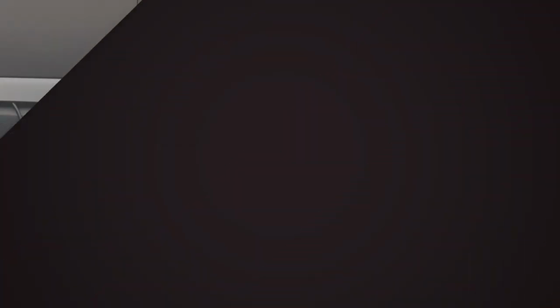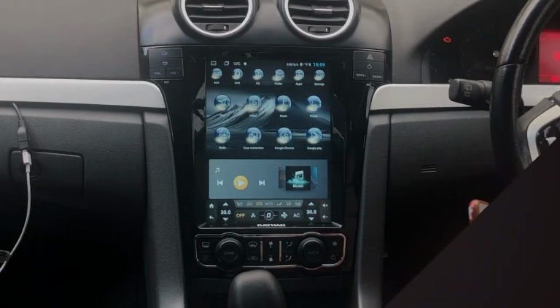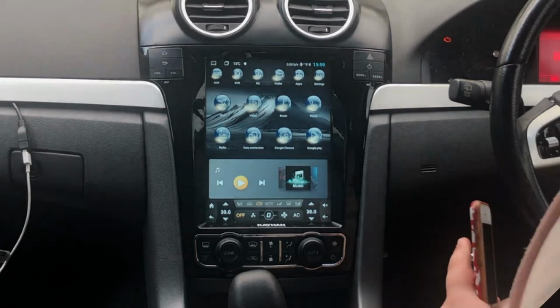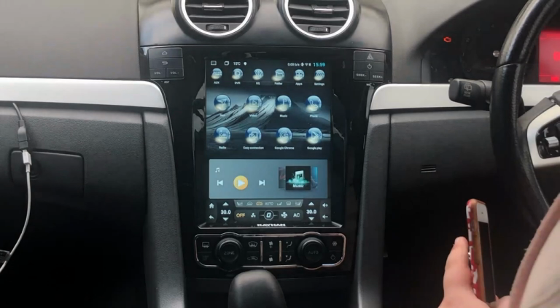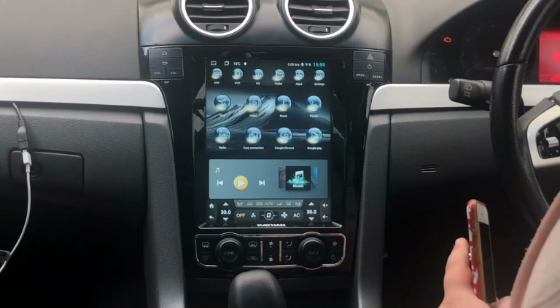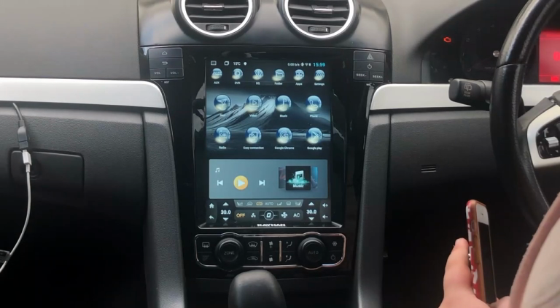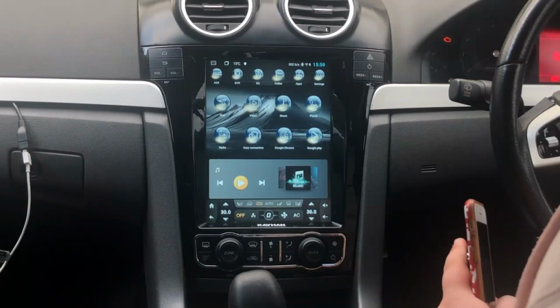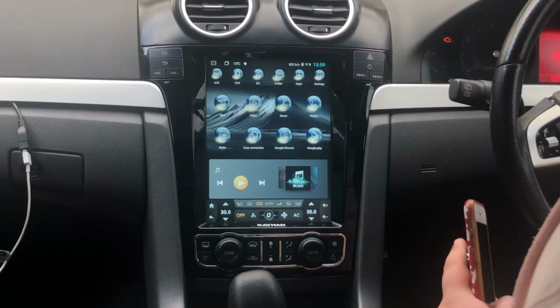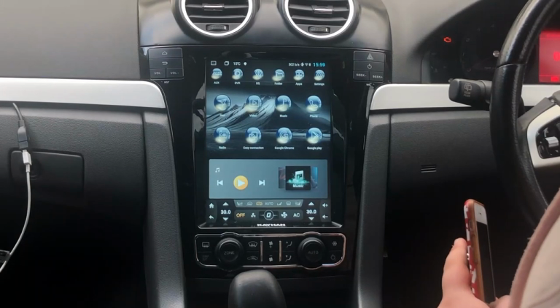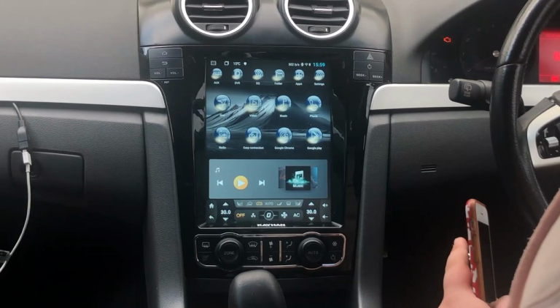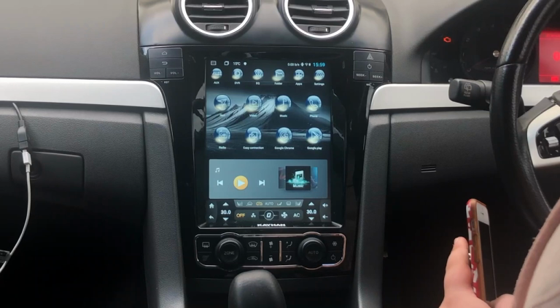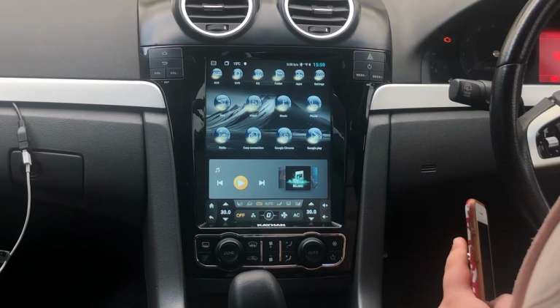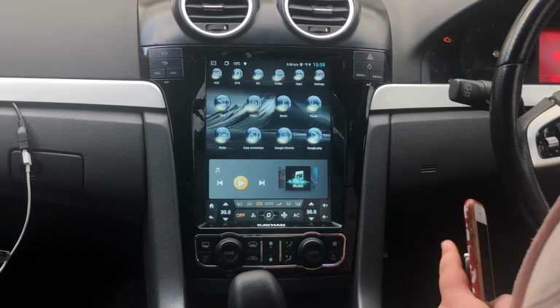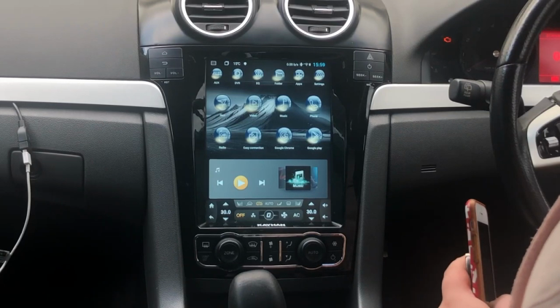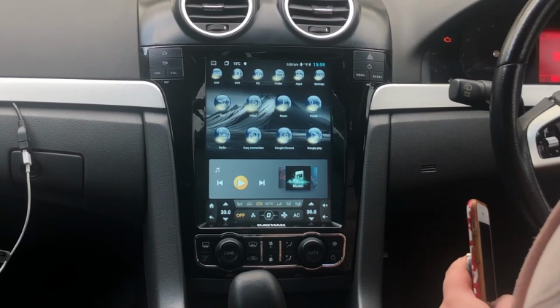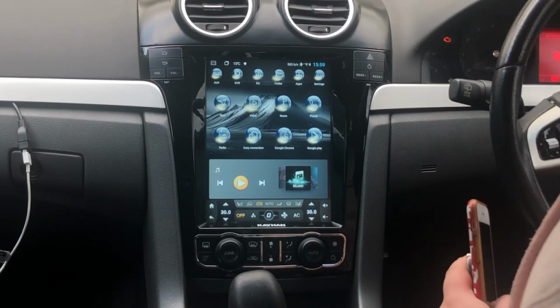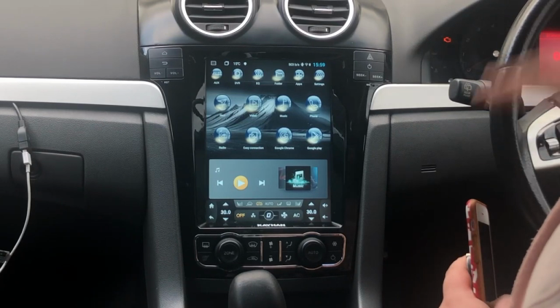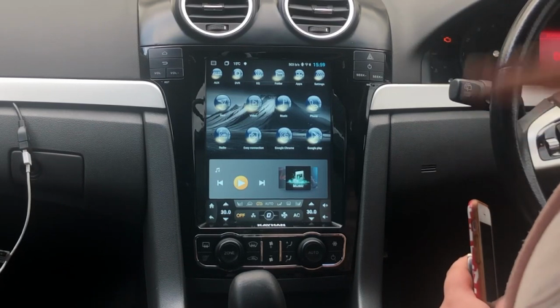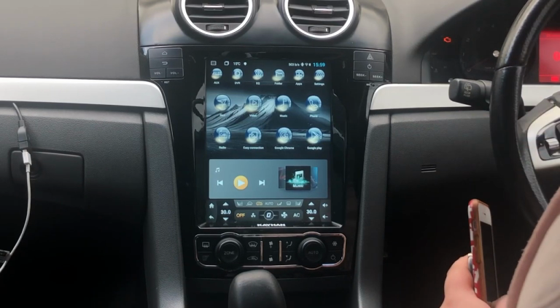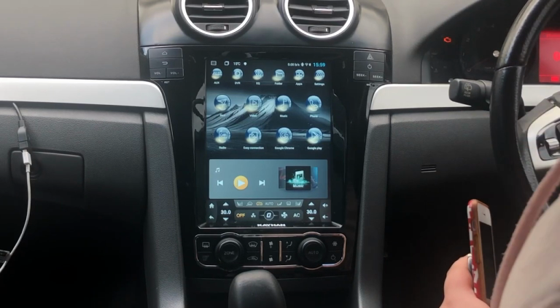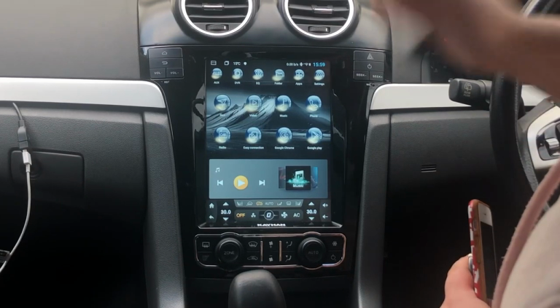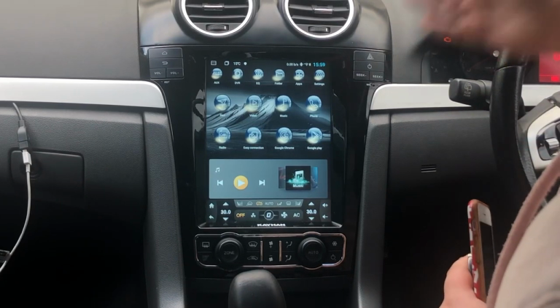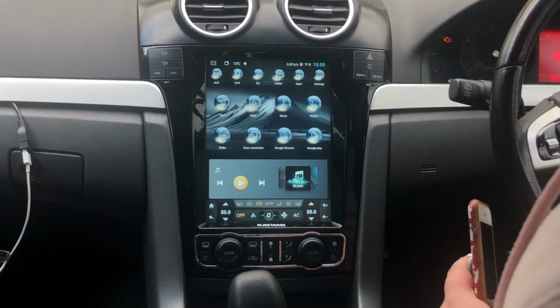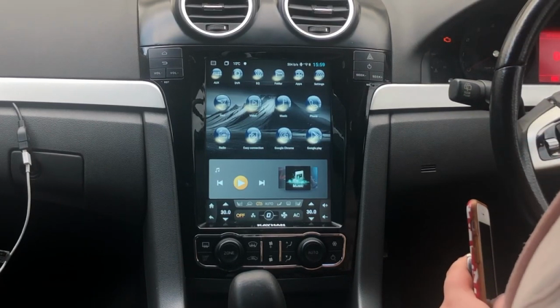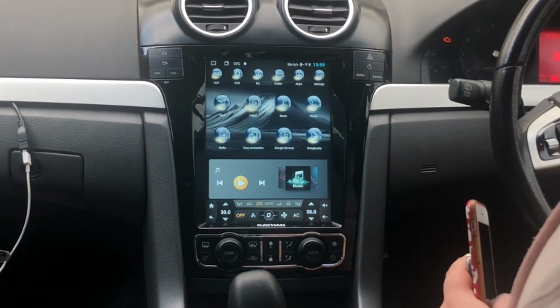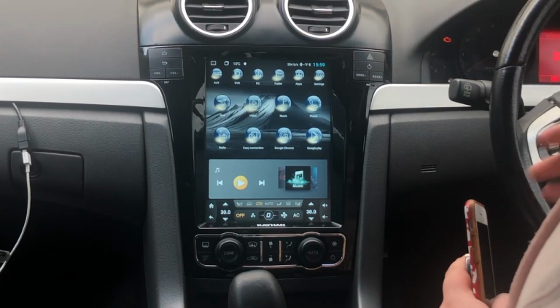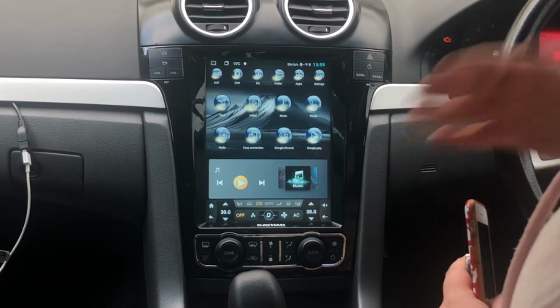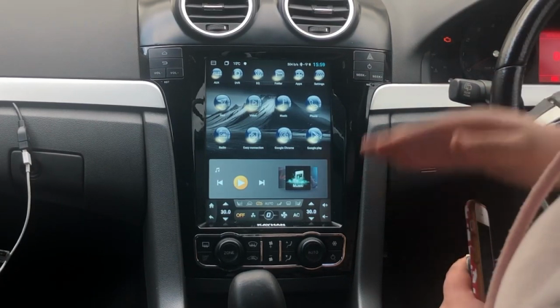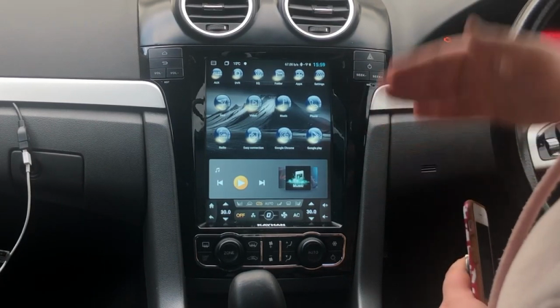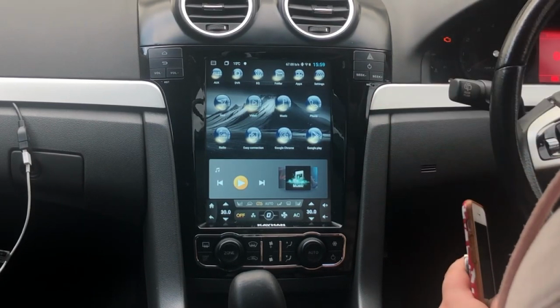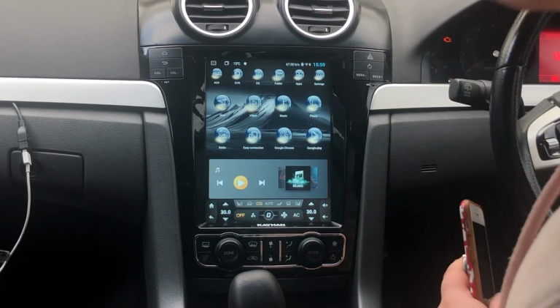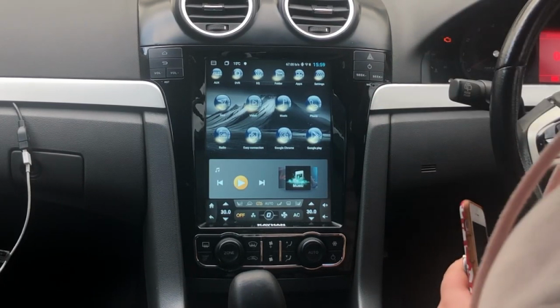Hello, this is Jake from Kehan Audio. Today I'll be showing you how to use your iPhone on the Easy Connection app, also known as the MirrorLink.